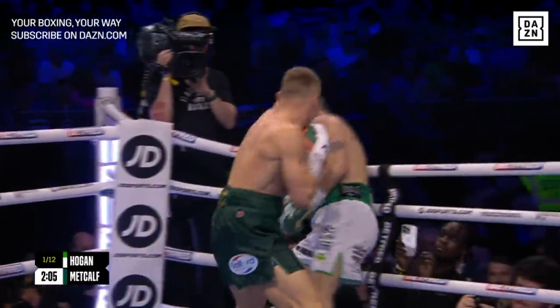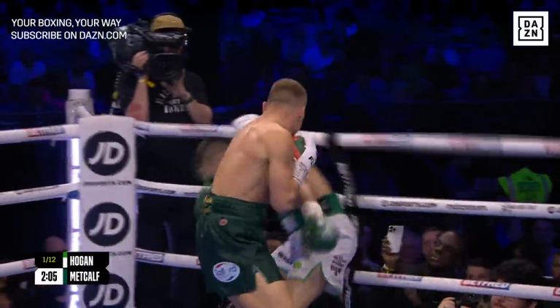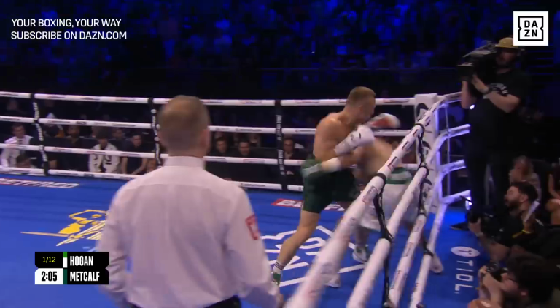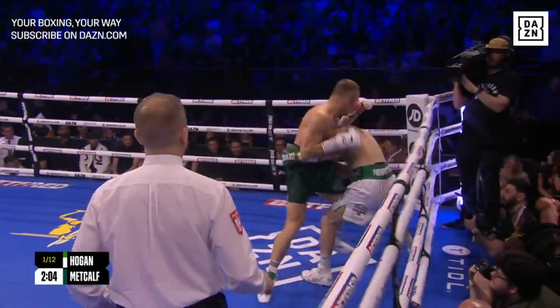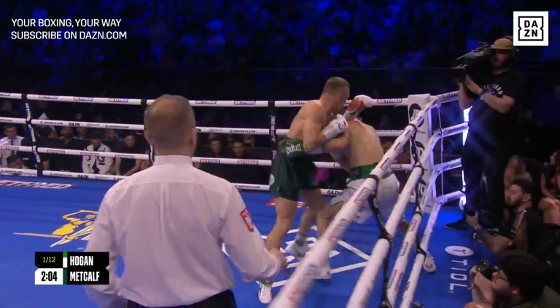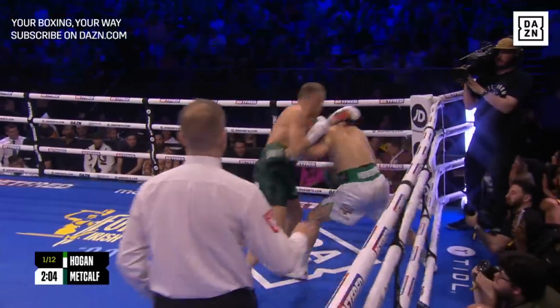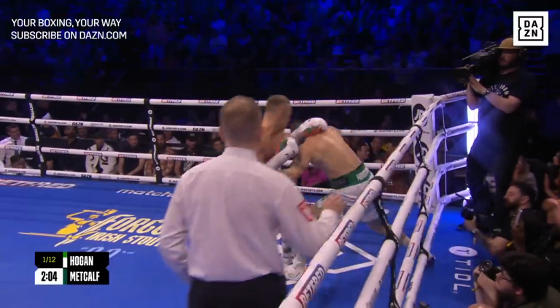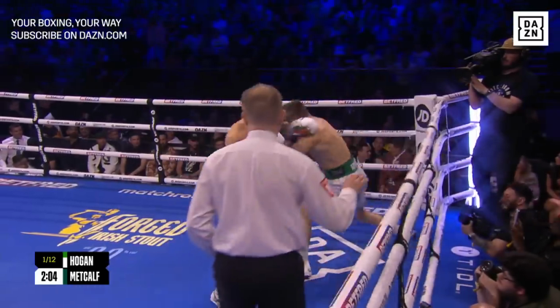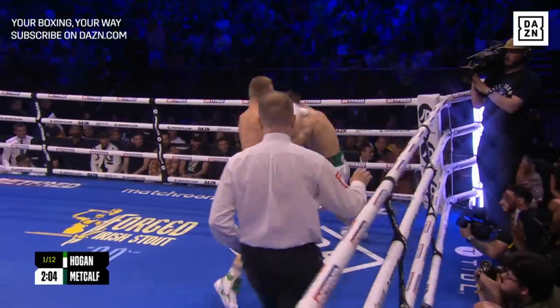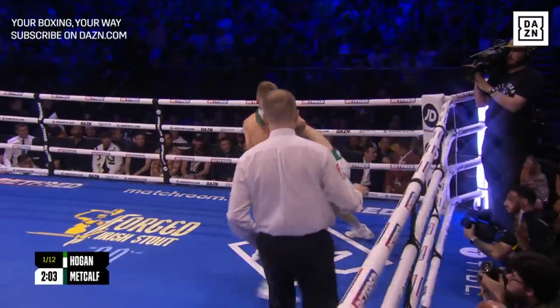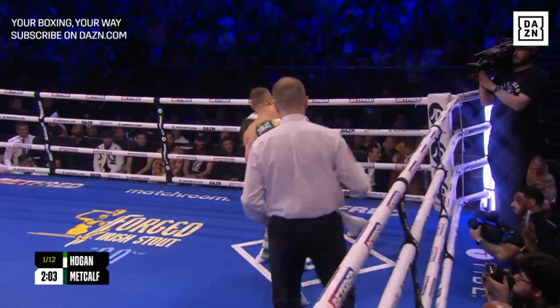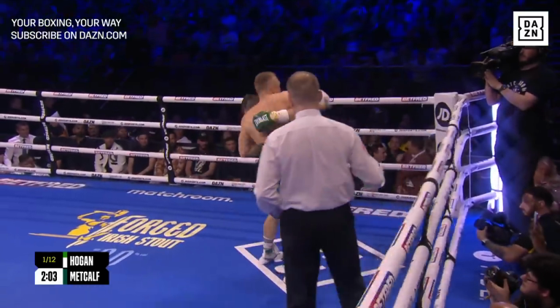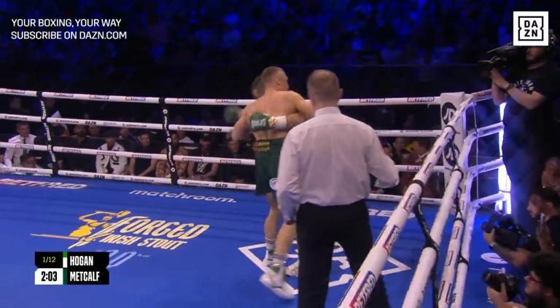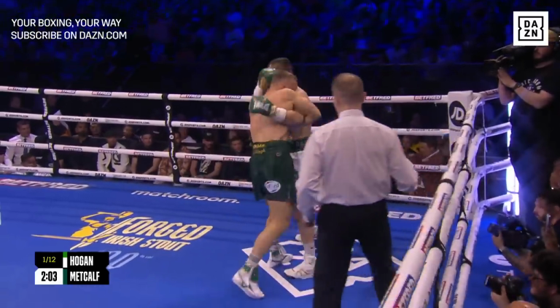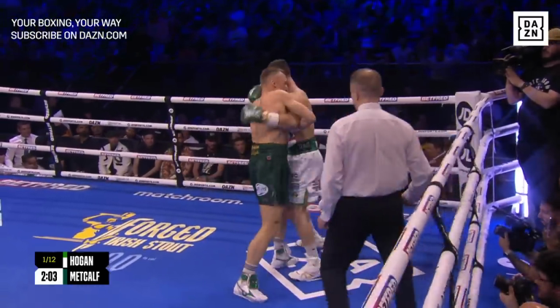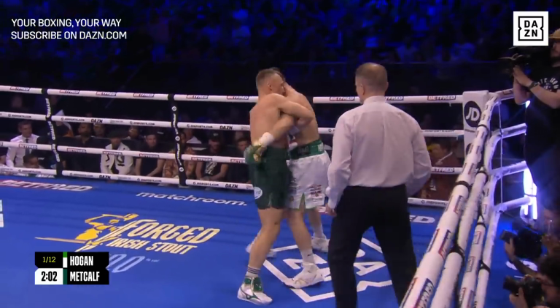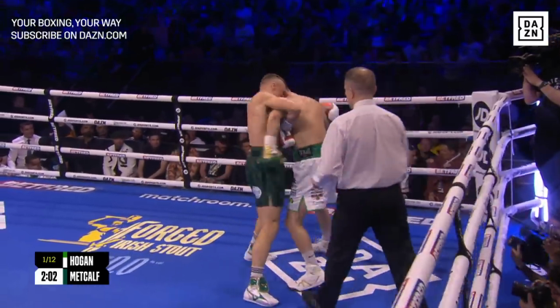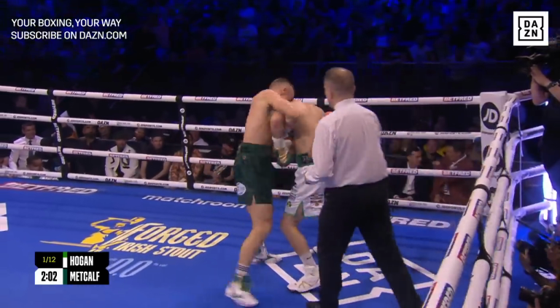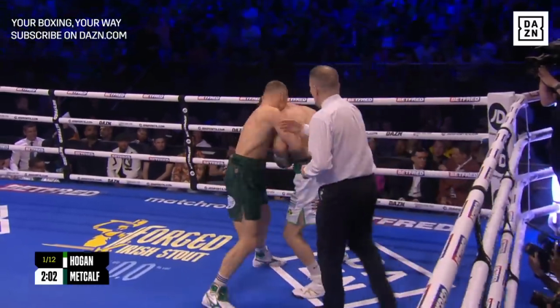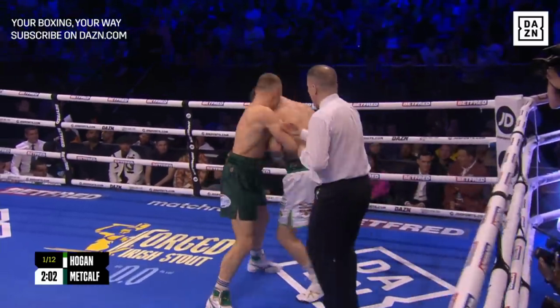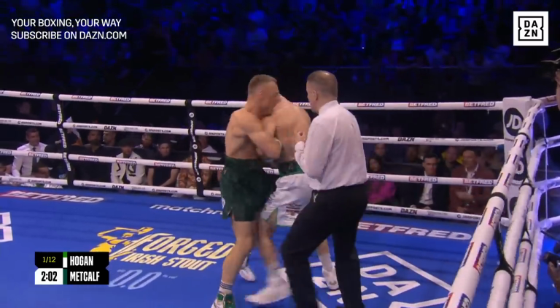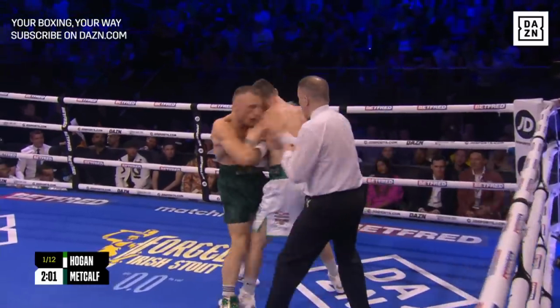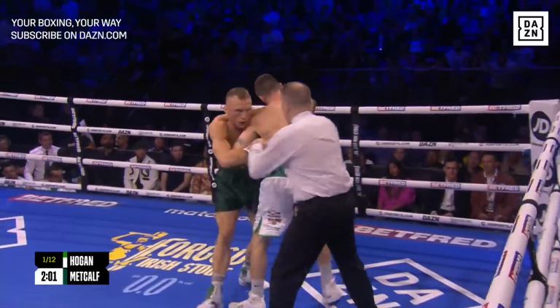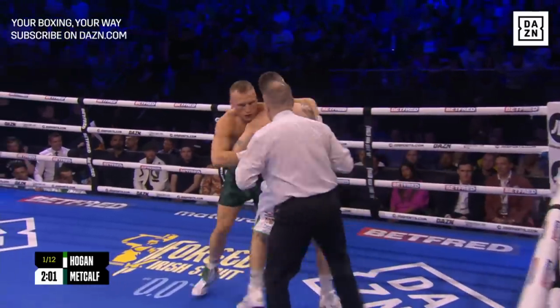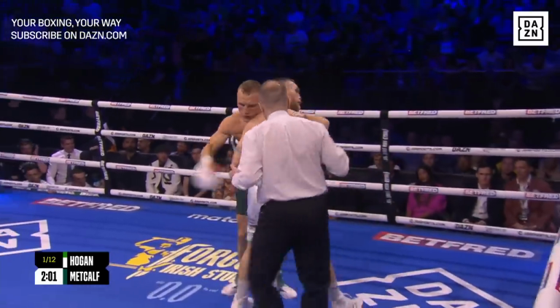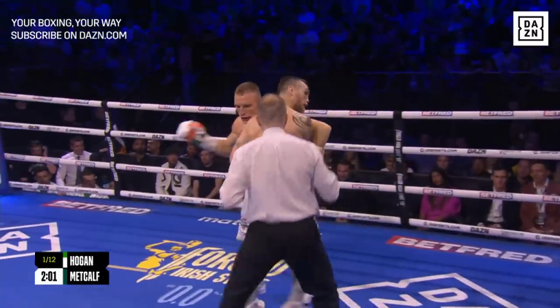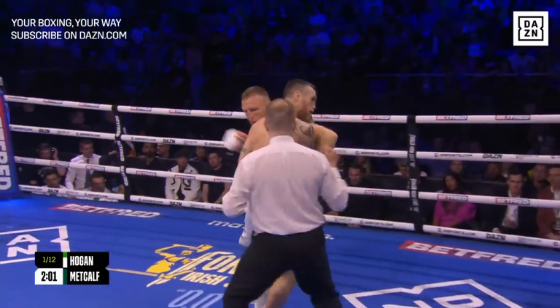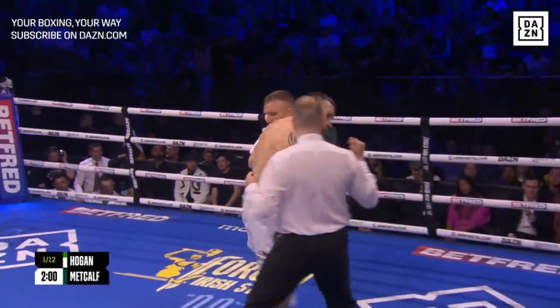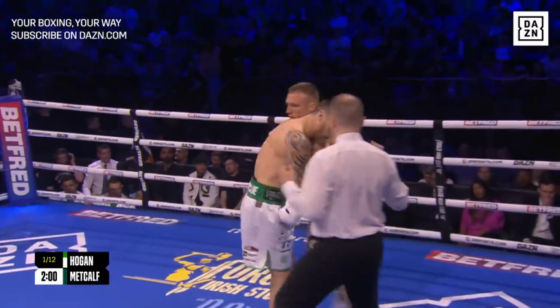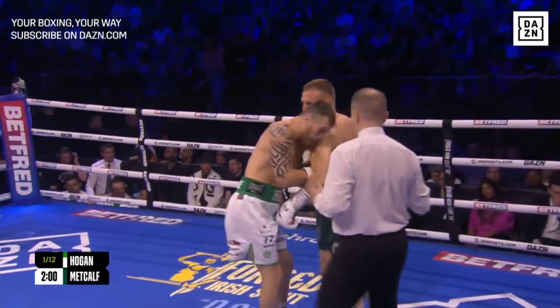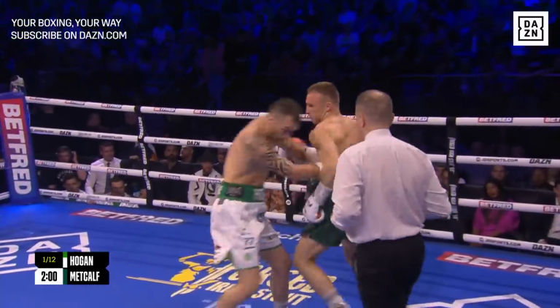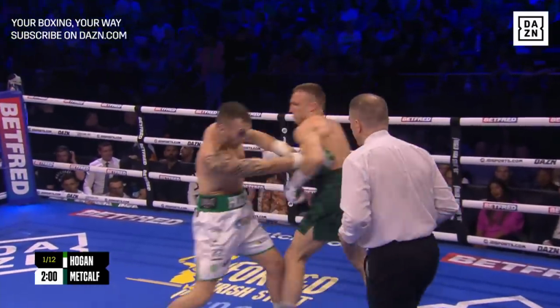He's looking for the left to the body, trying to slow those legs down, slow the movement down of Hogan.